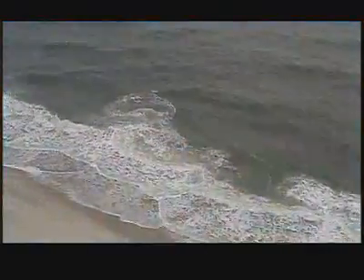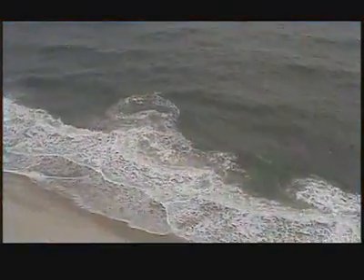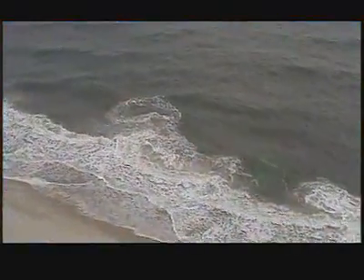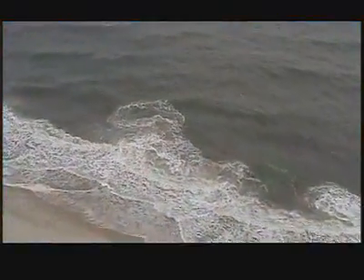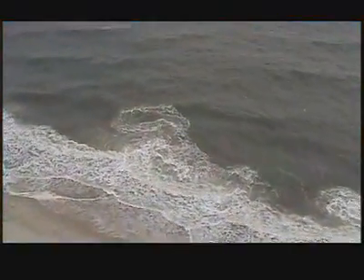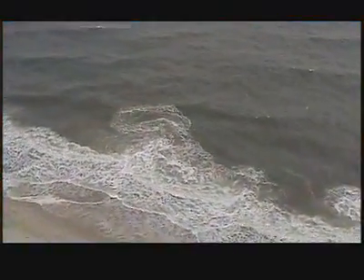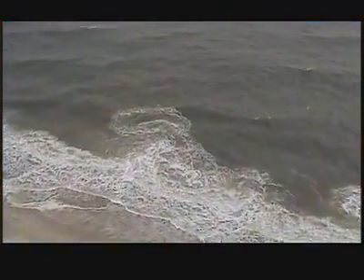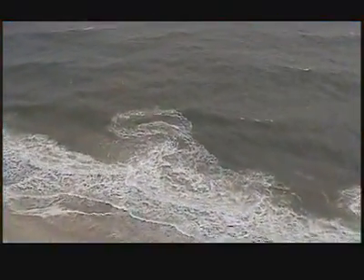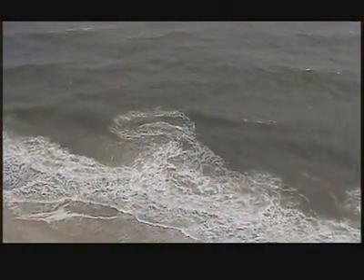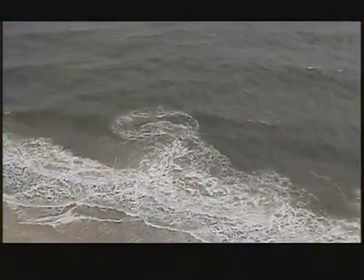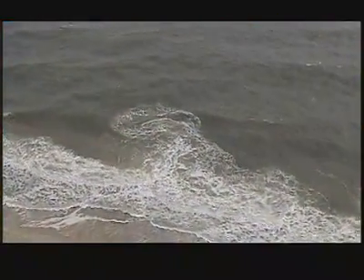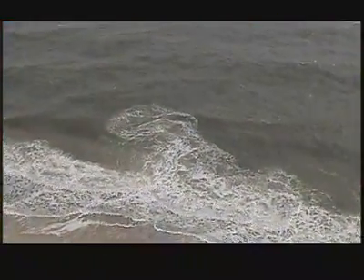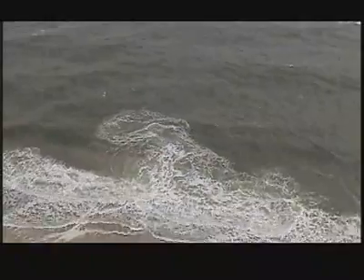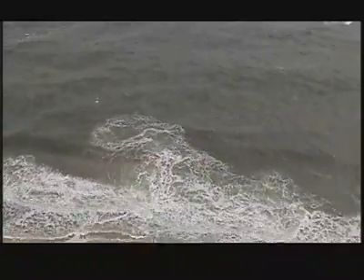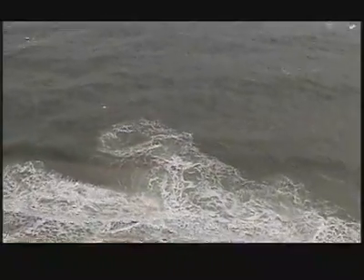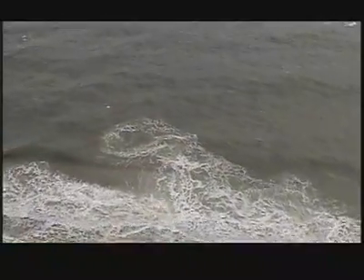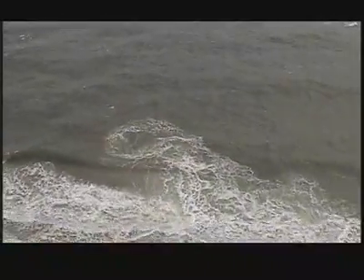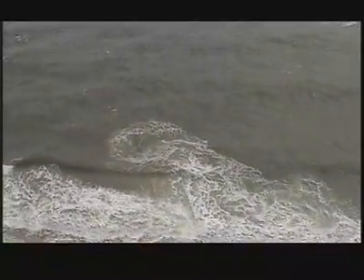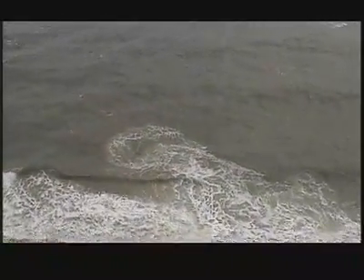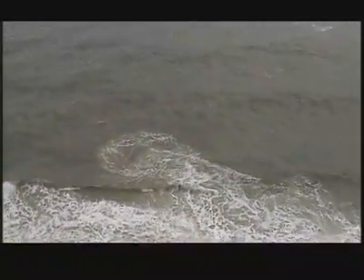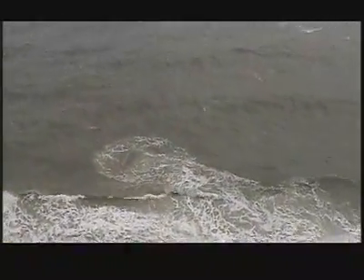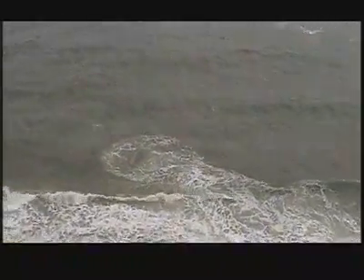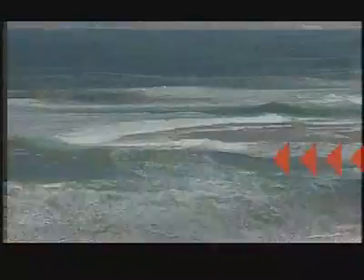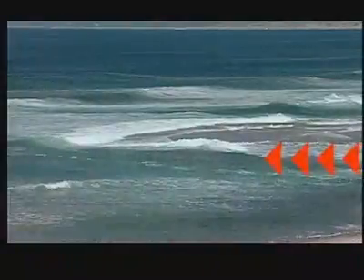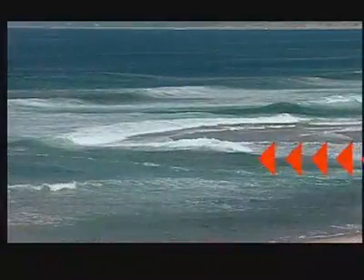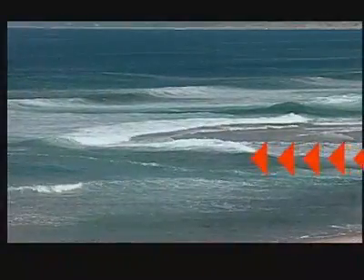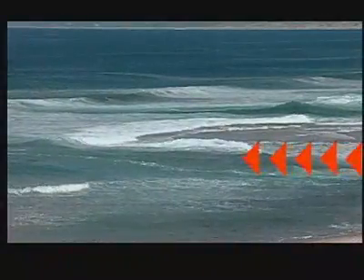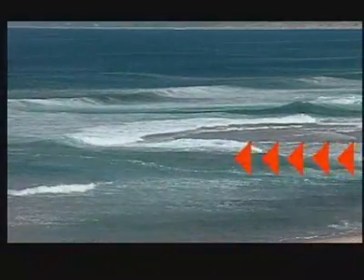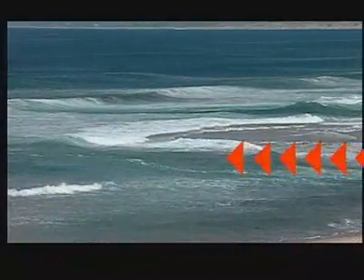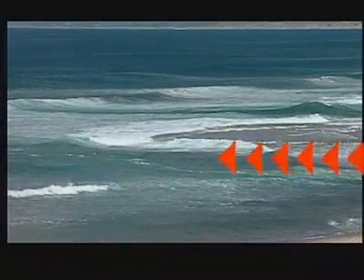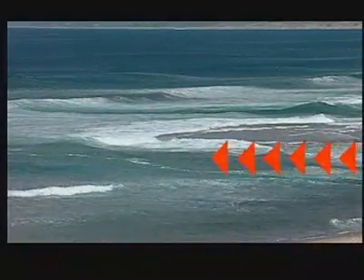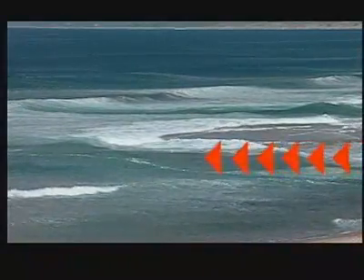You can recognize a rip current by its foamy, choppy surface. It'll have sand mixed up in it, and it'll be a little different color than the rest of the water.